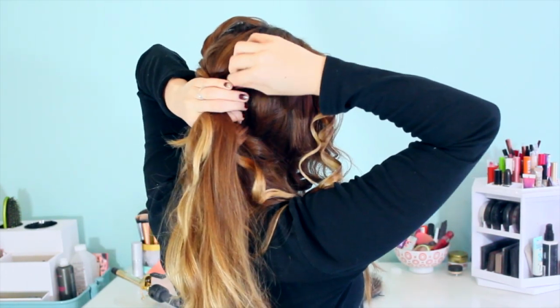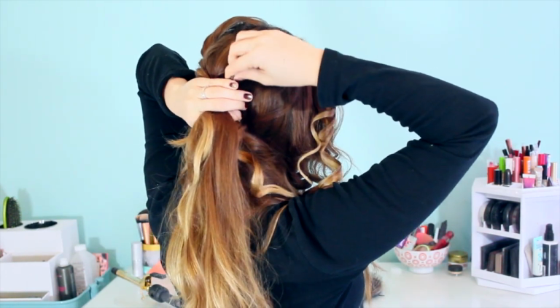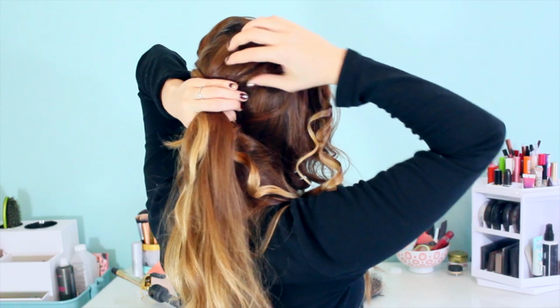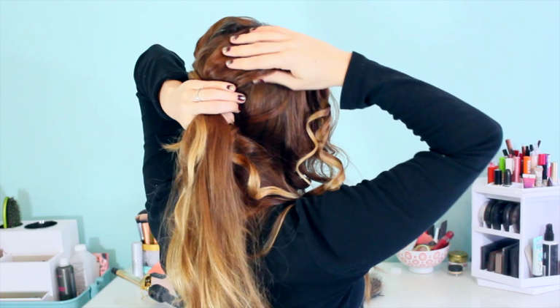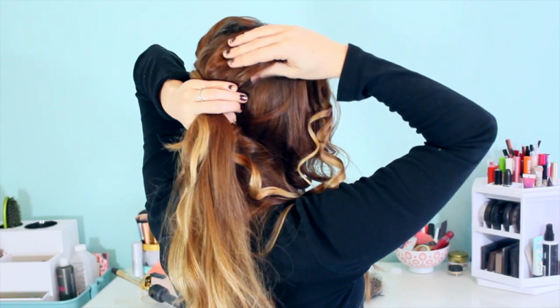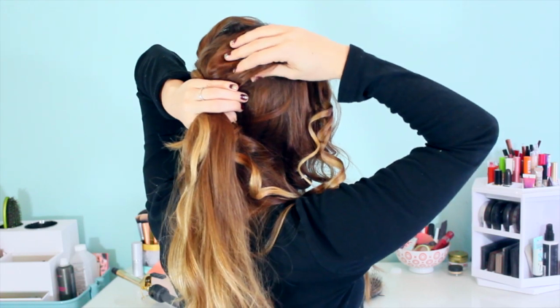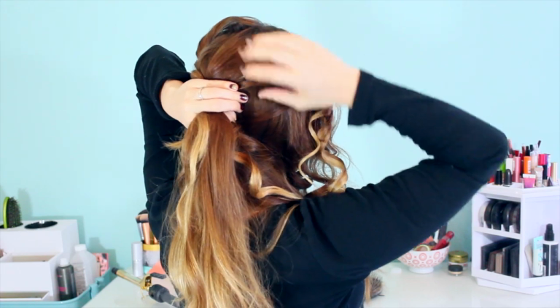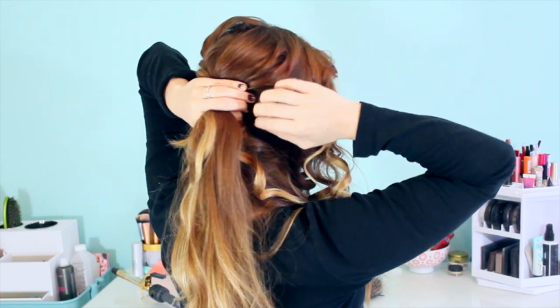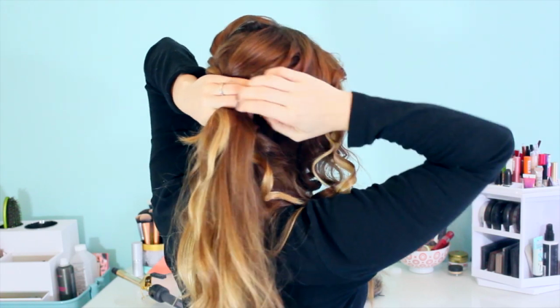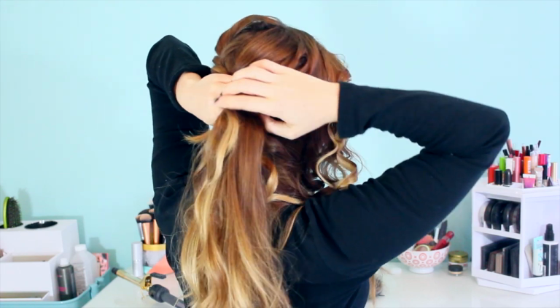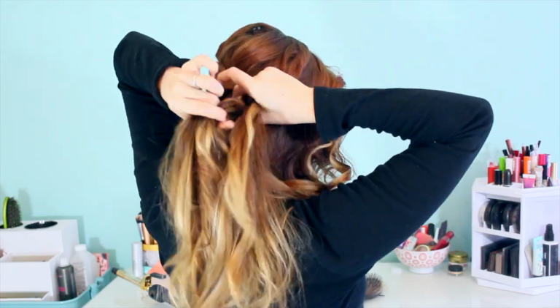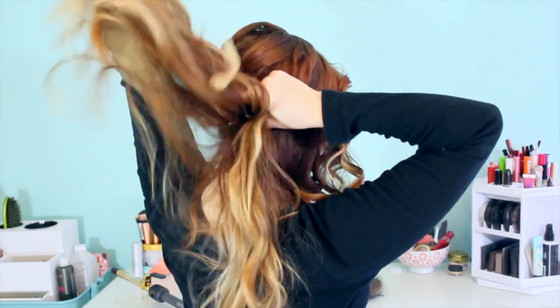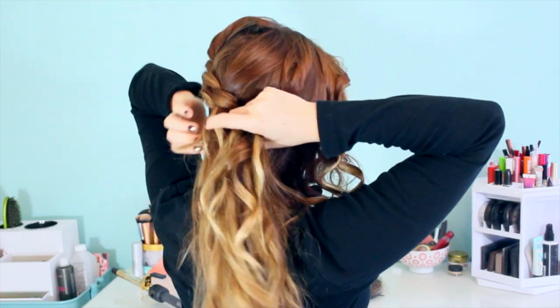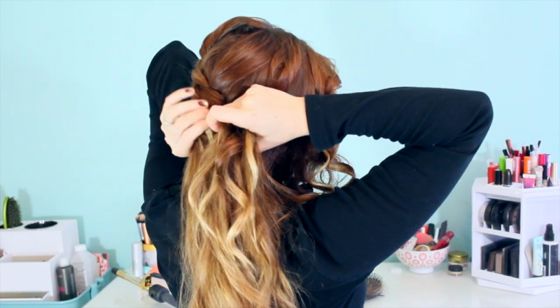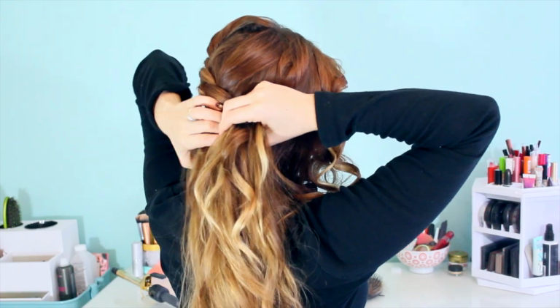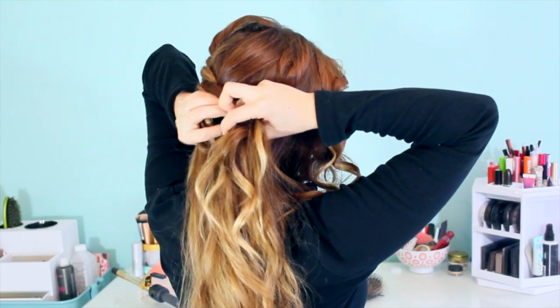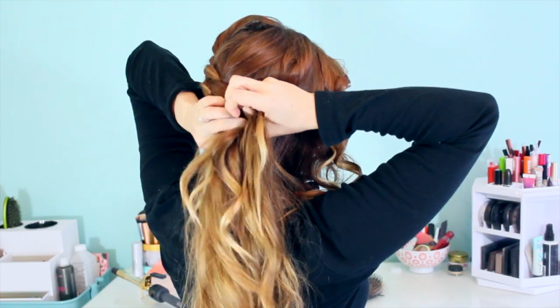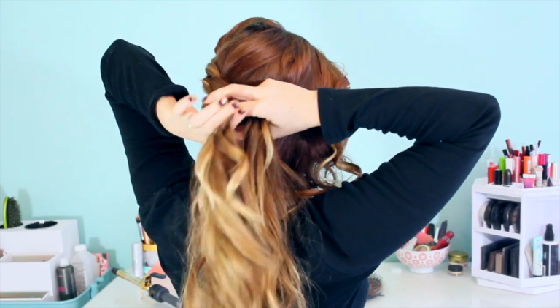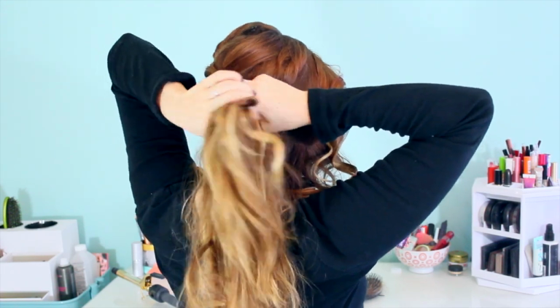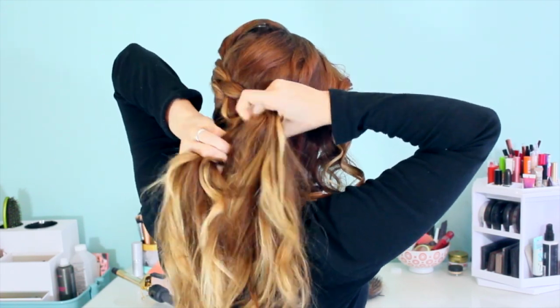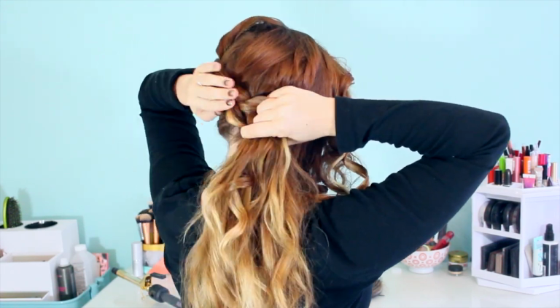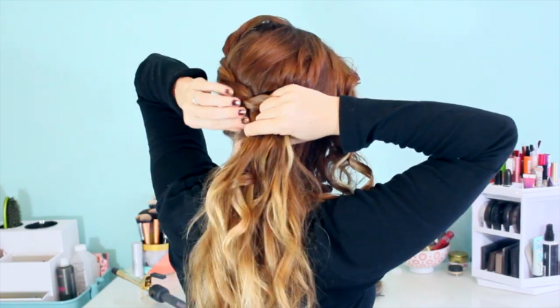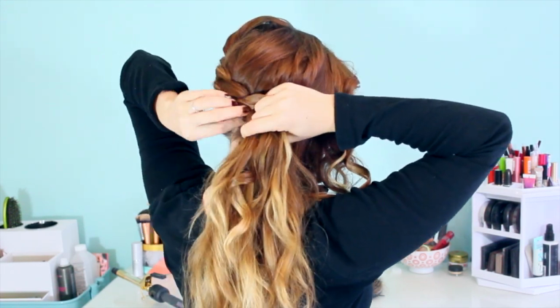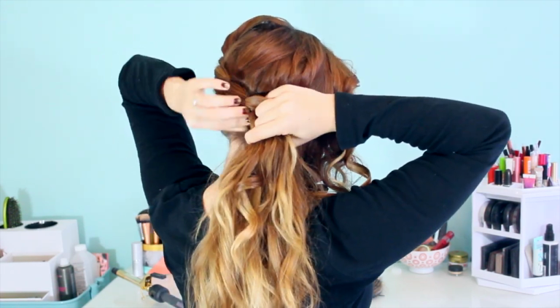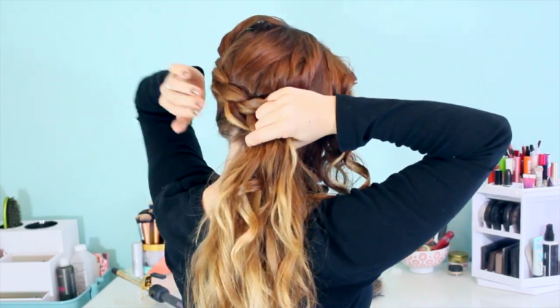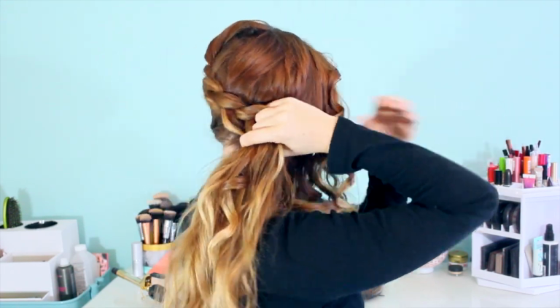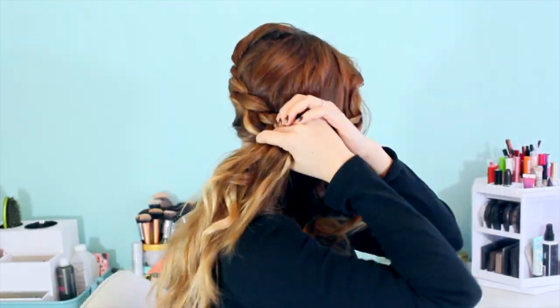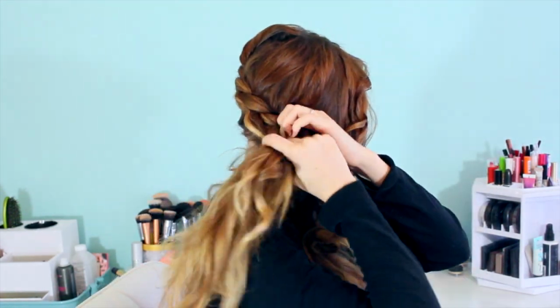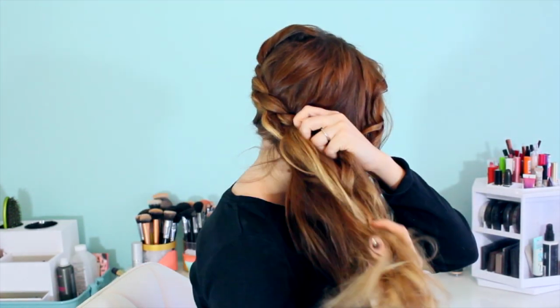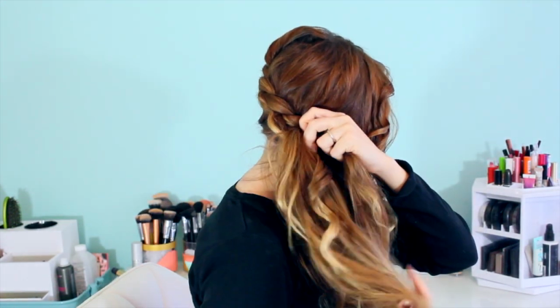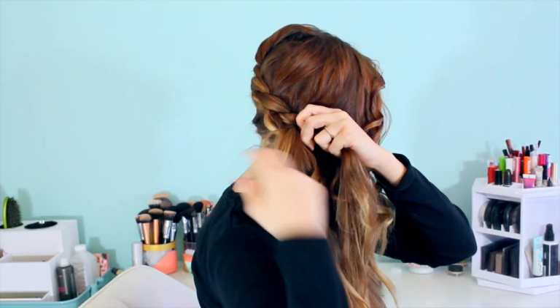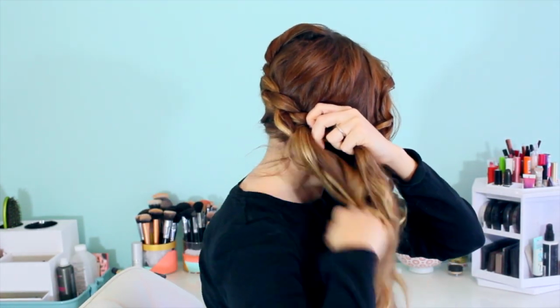As a side note, if you don't have a small curling iron, you can always pin the curl to cool so that it will be a little bit tighter than if you just let it fall.